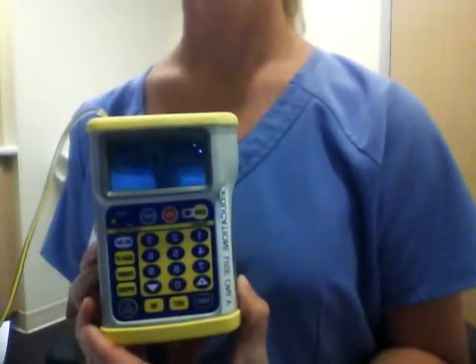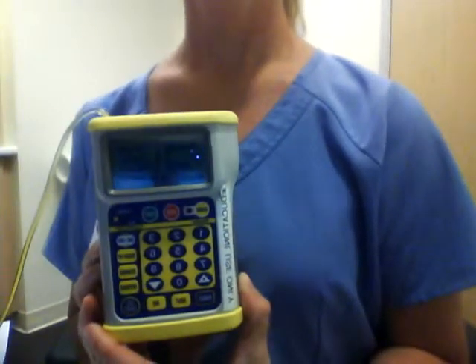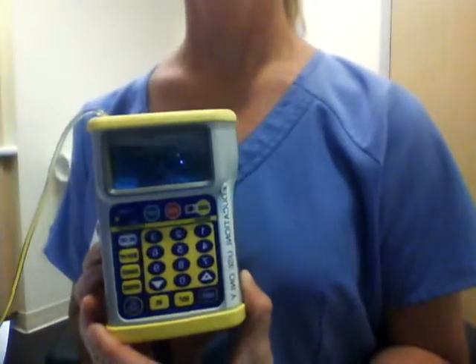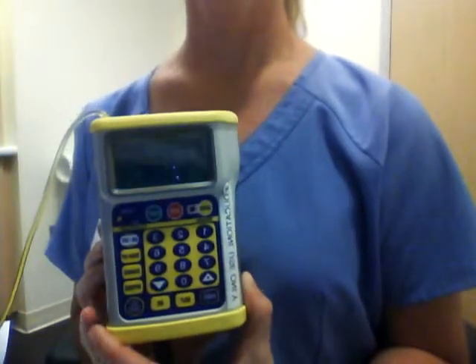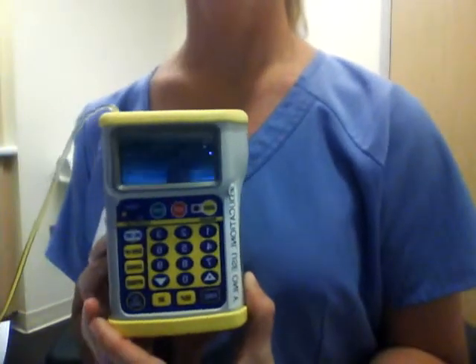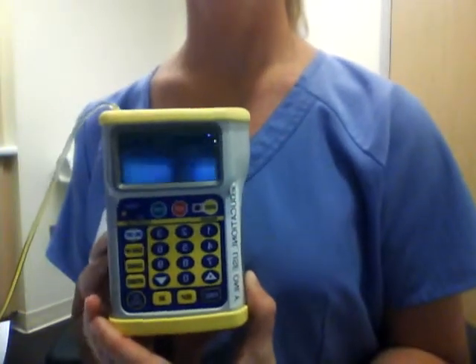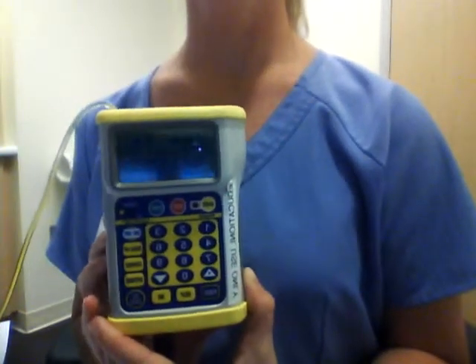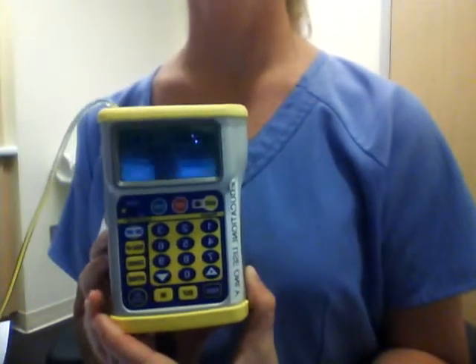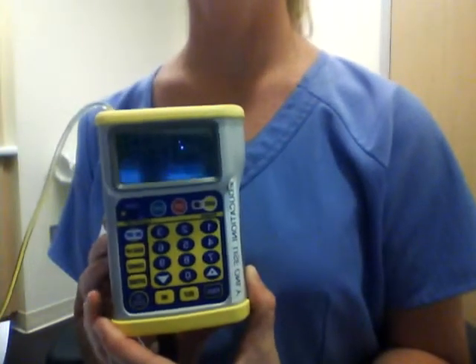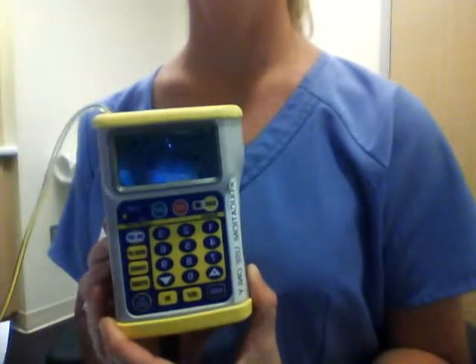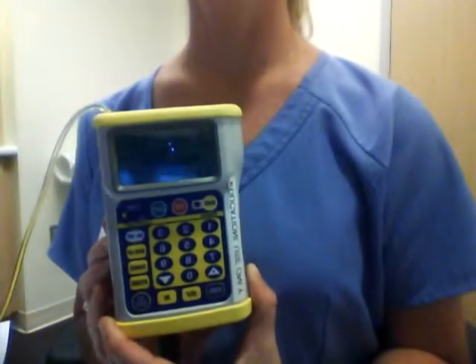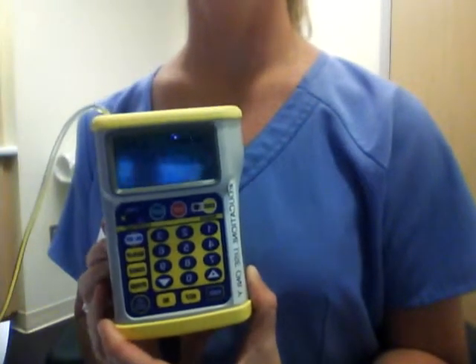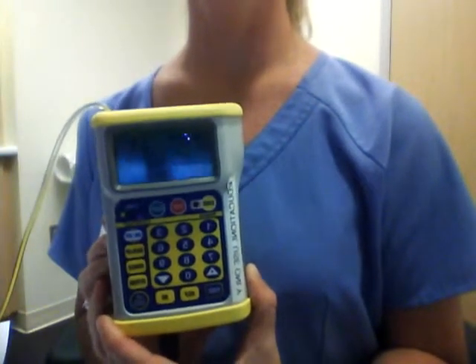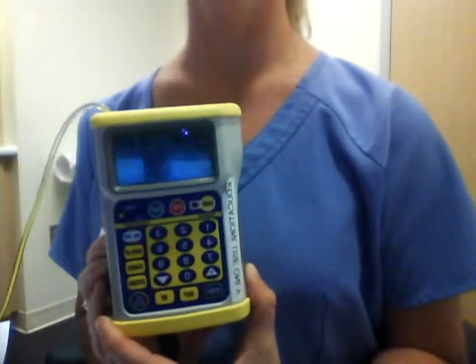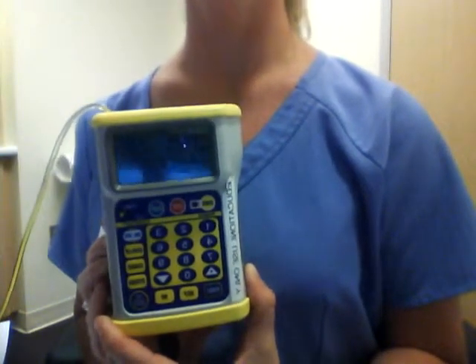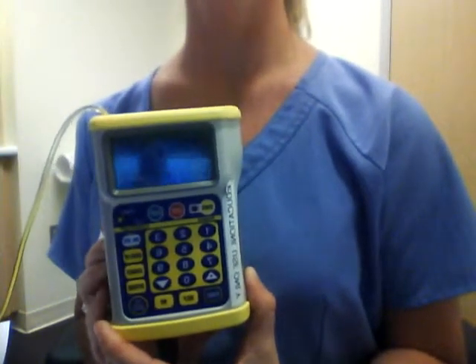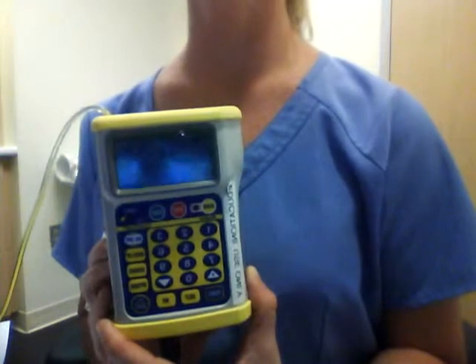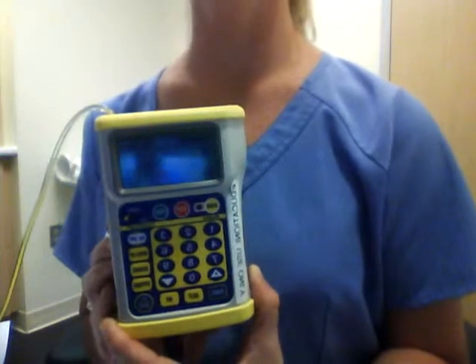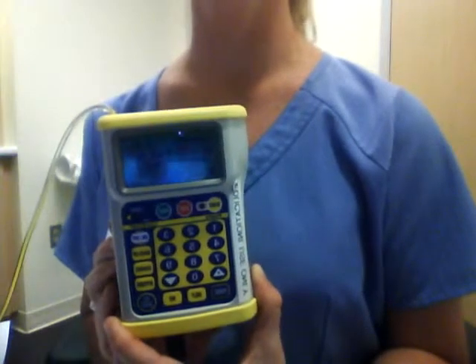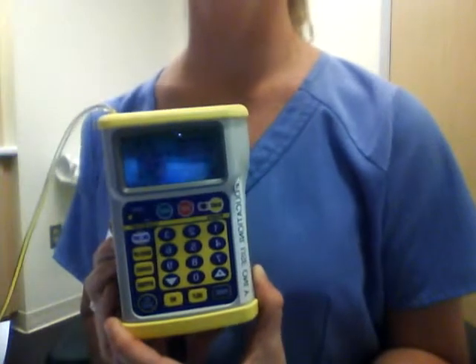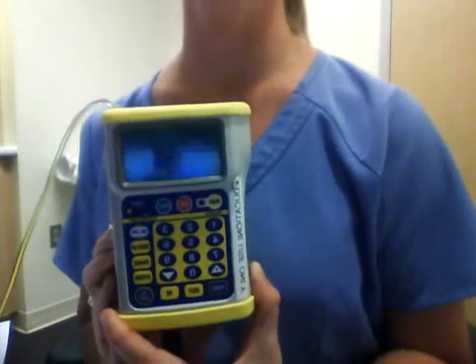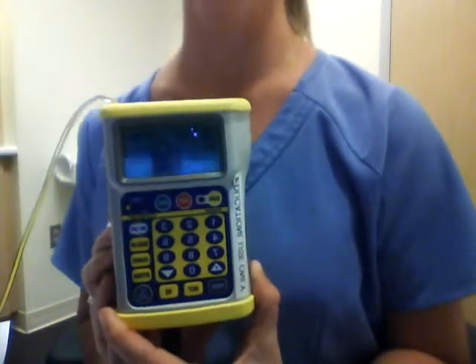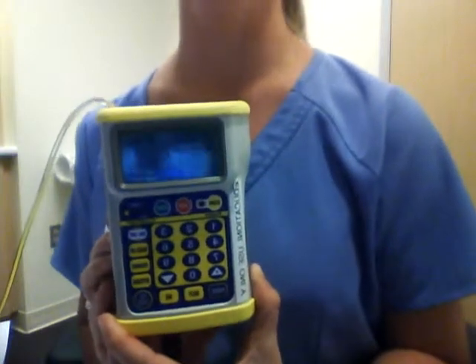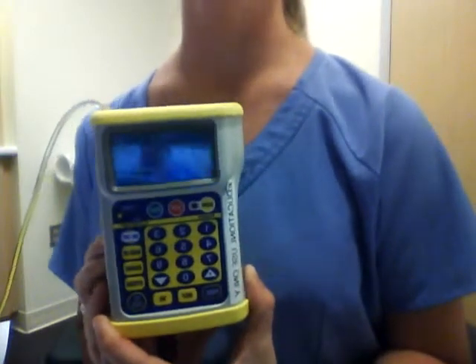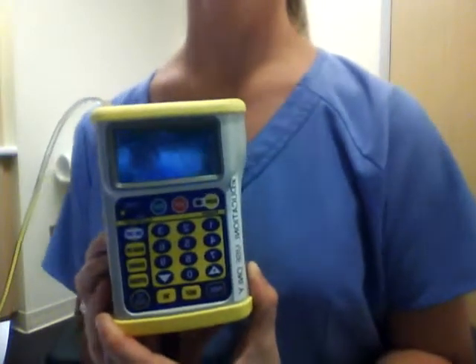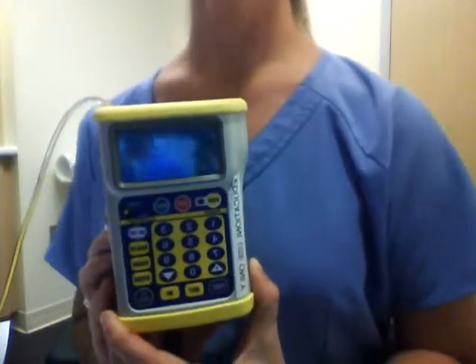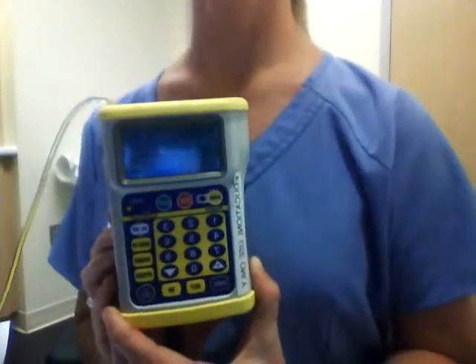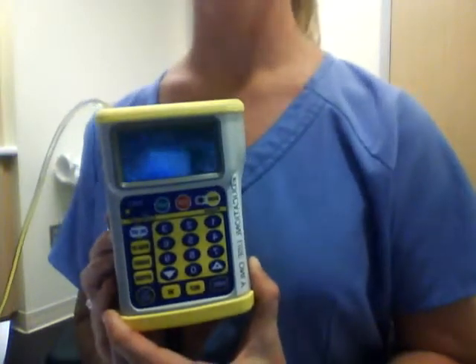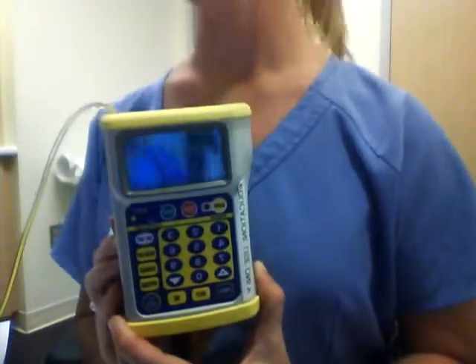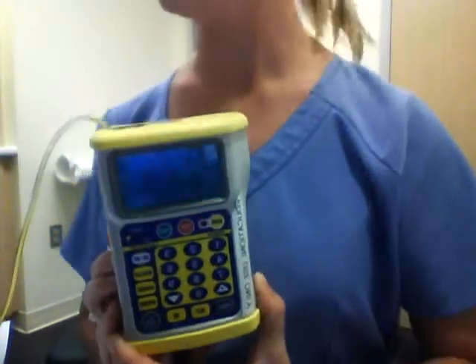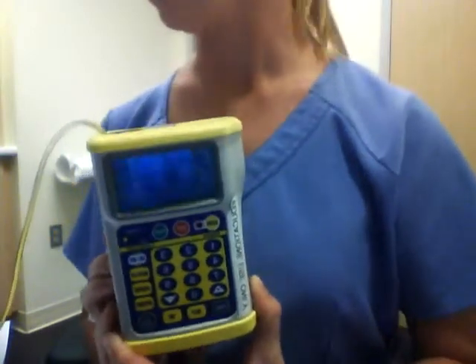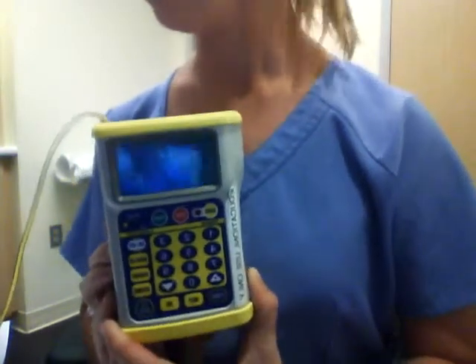Hi, my name is Avery Turber and I'm going to go through some common troubleshooting for the Gemstar epidural infusion pump.